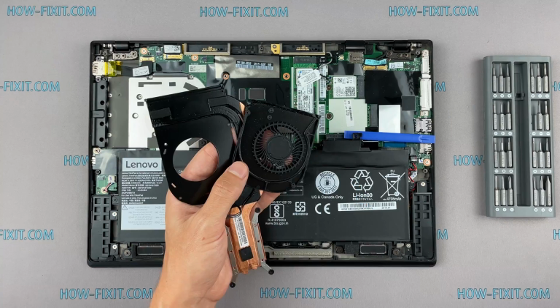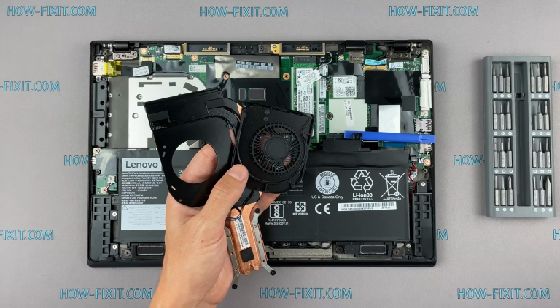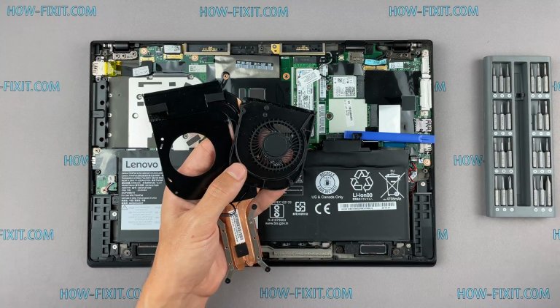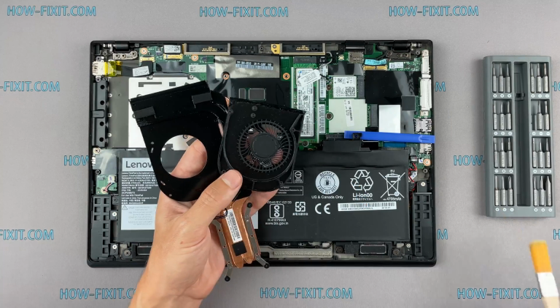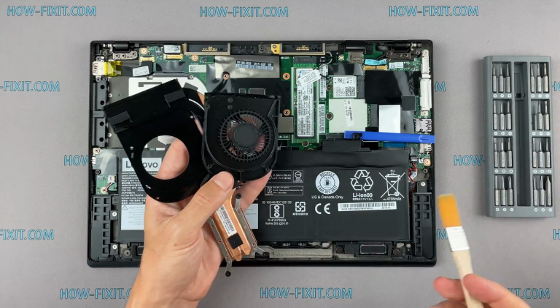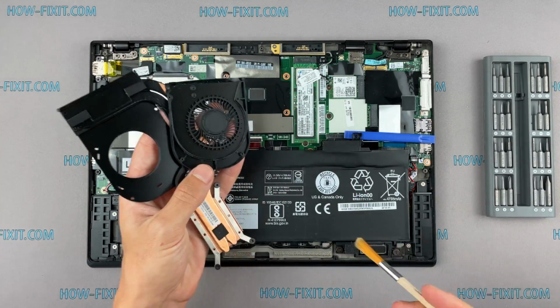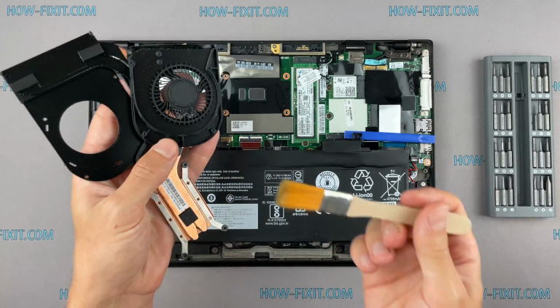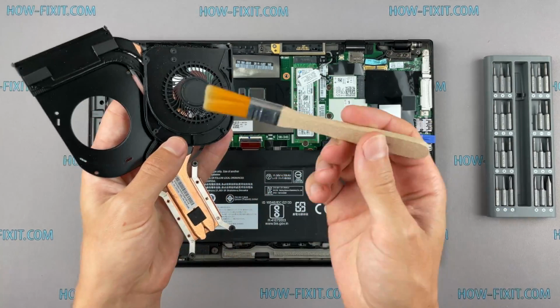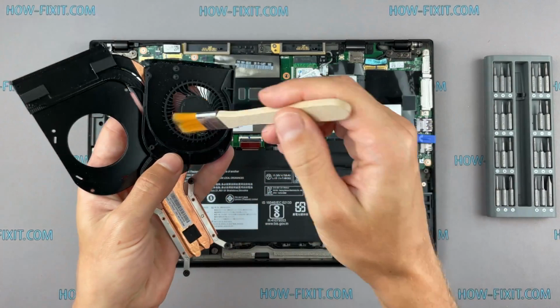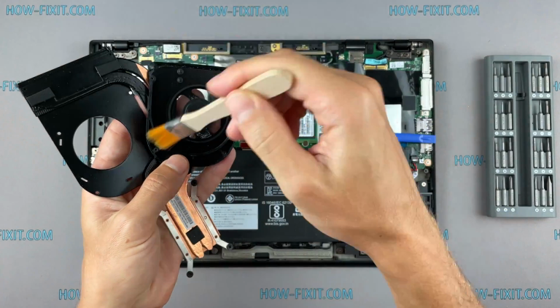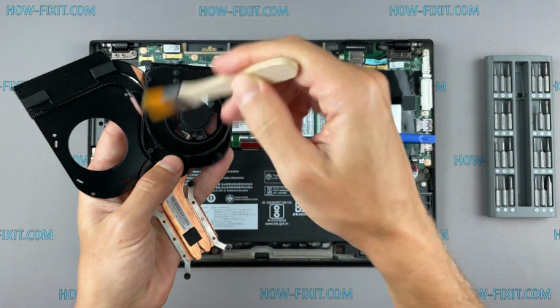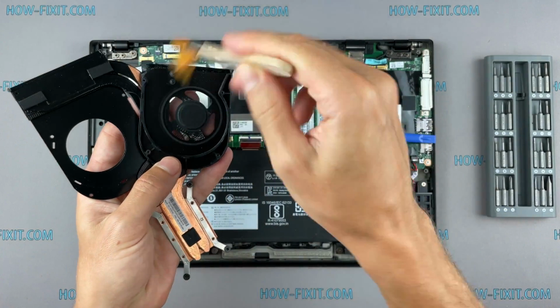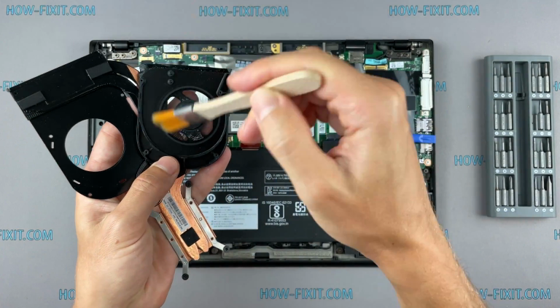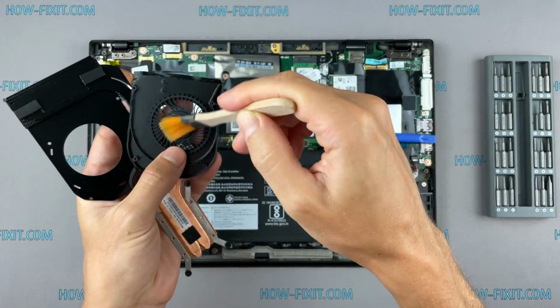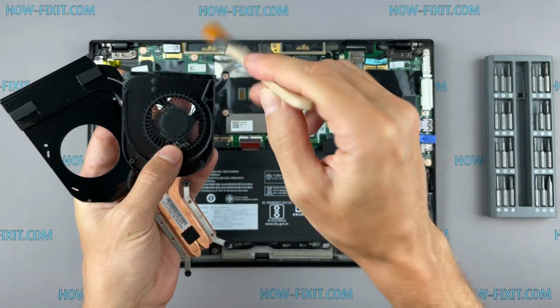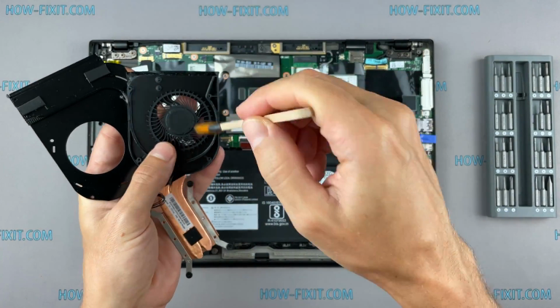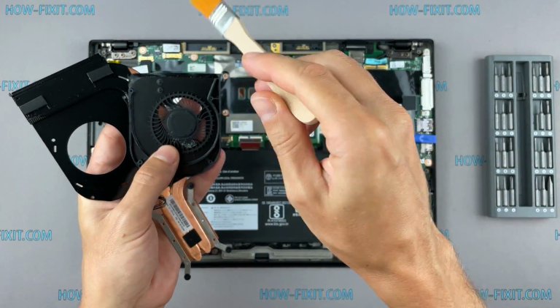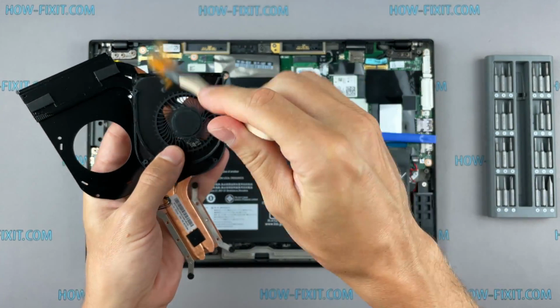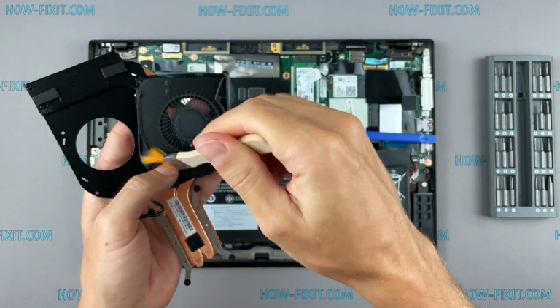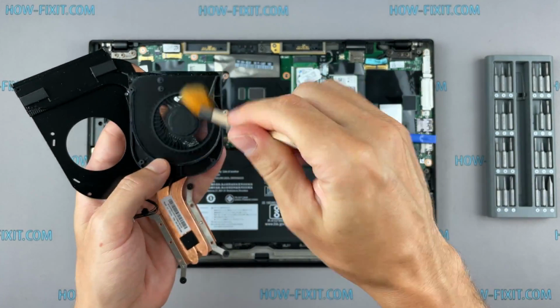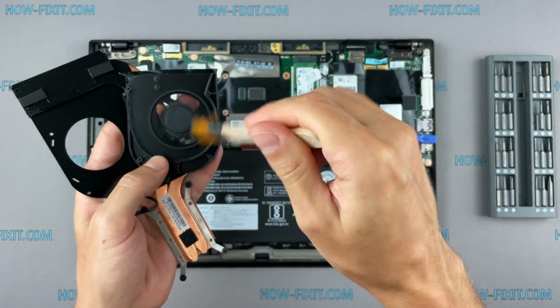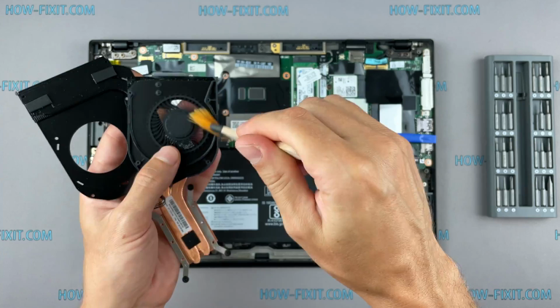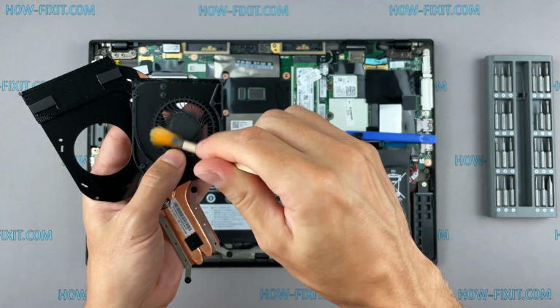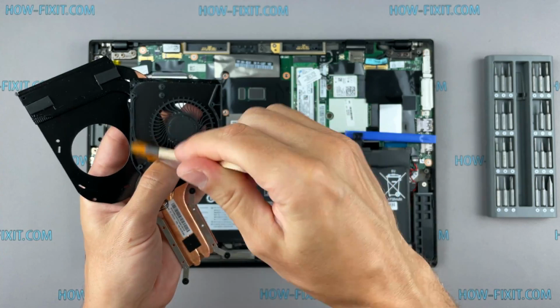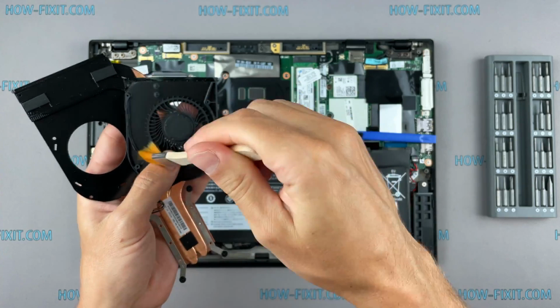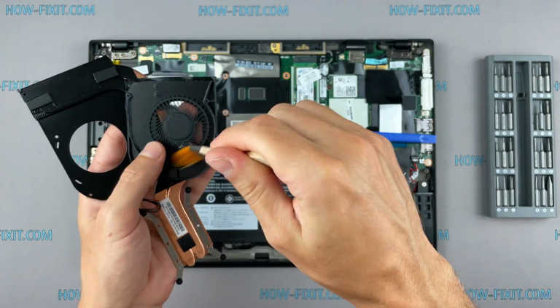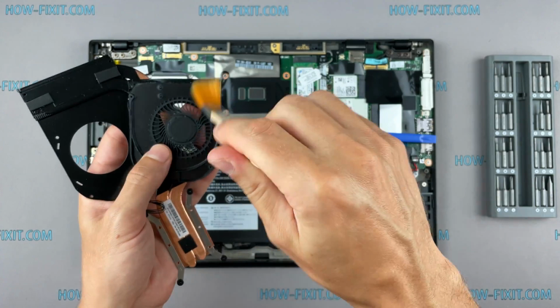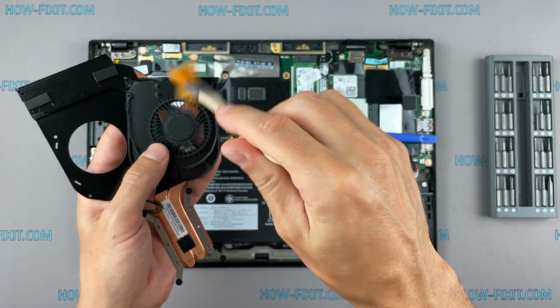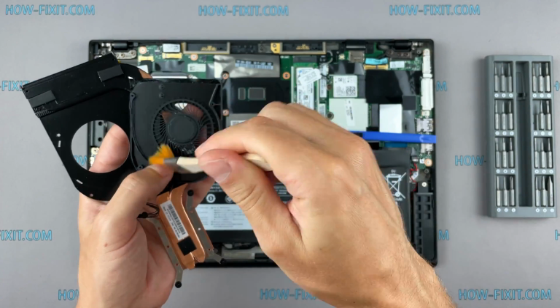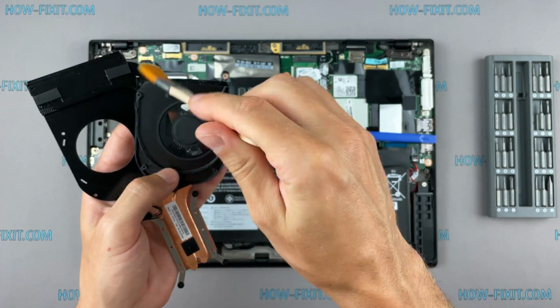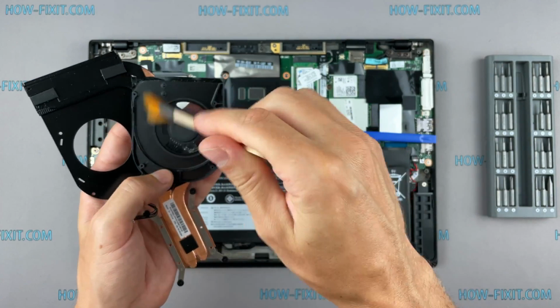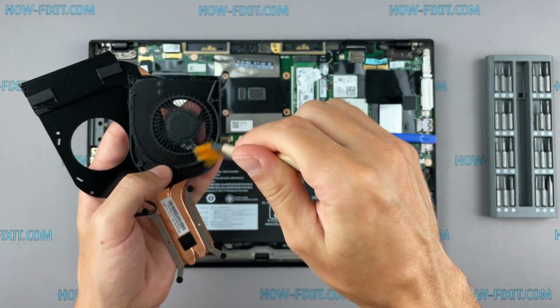Now let's begin cleaning the cooling system from dust. Remove all dust from the radiator and fan.